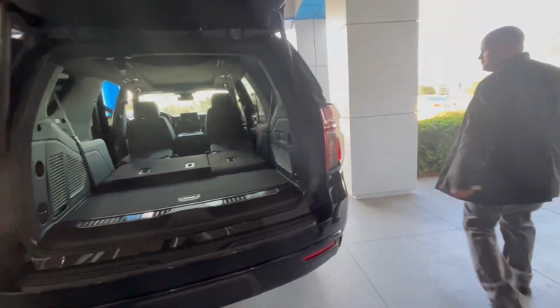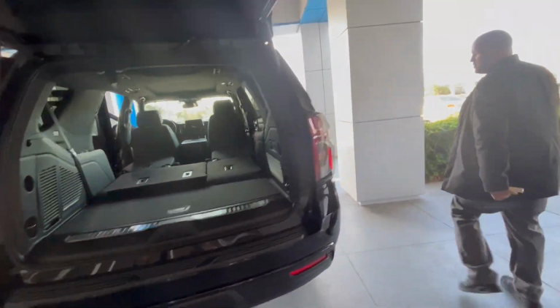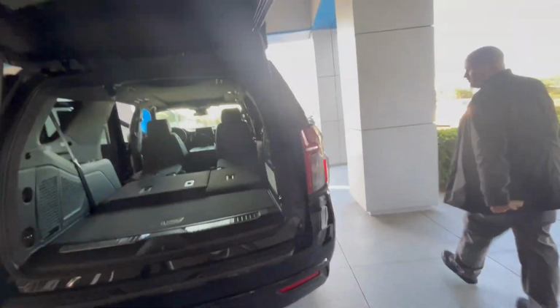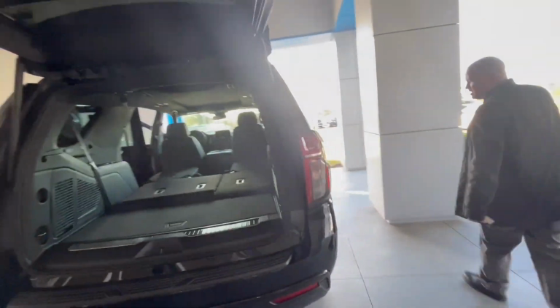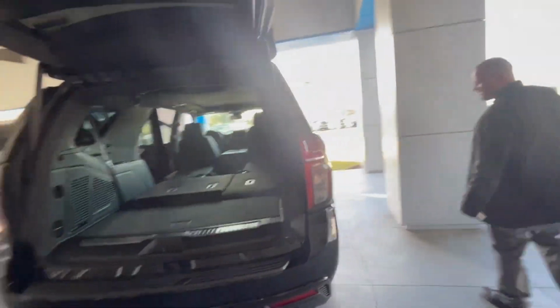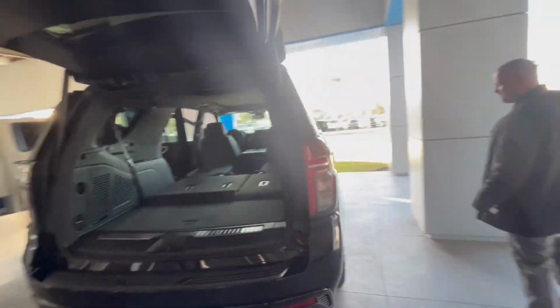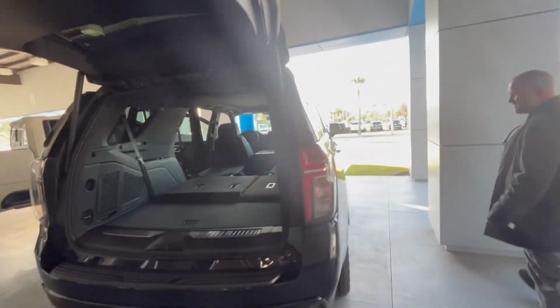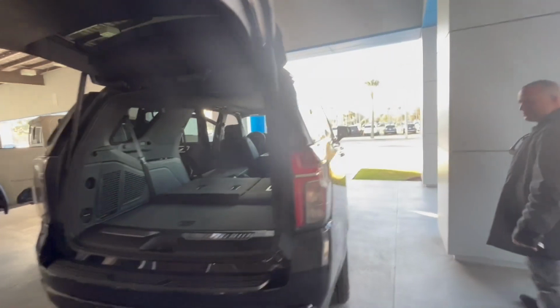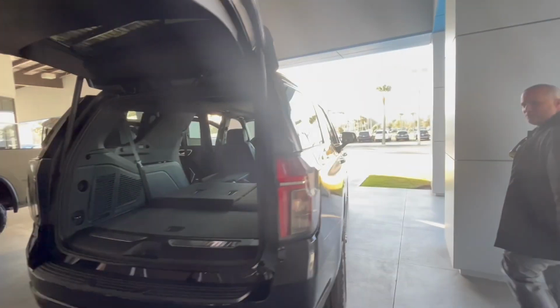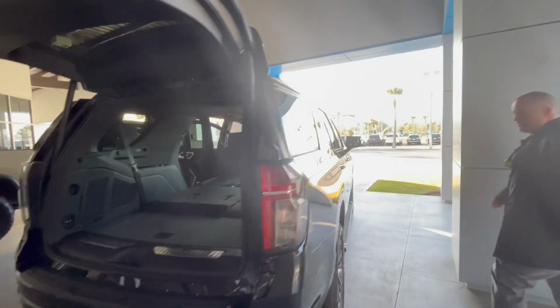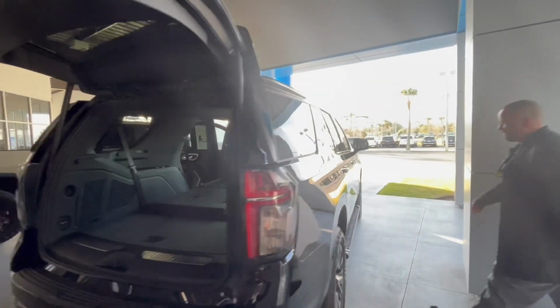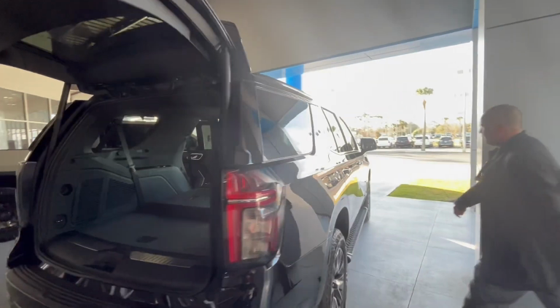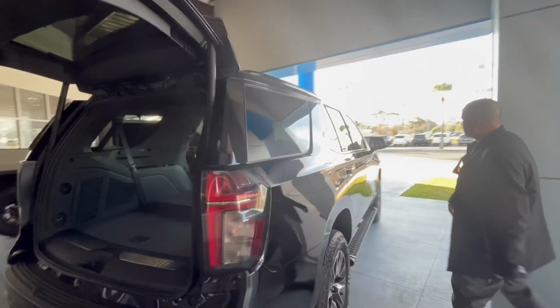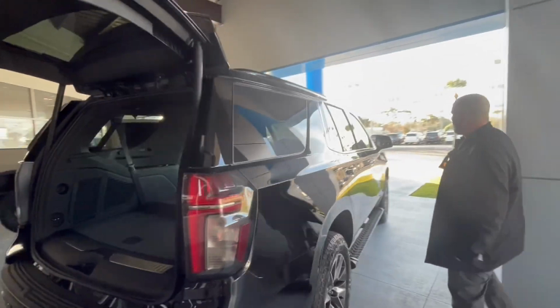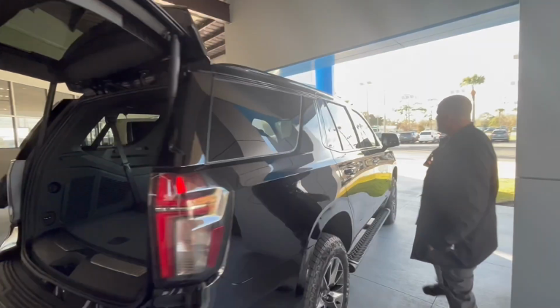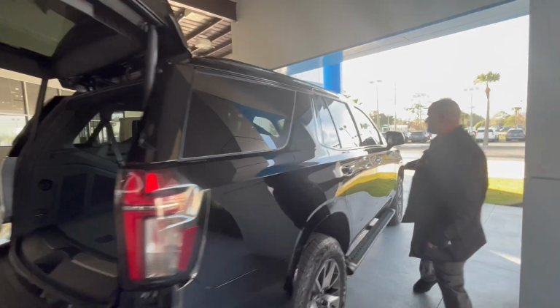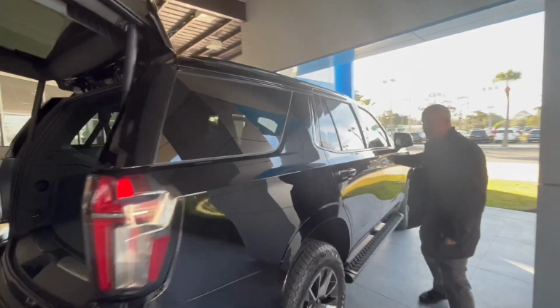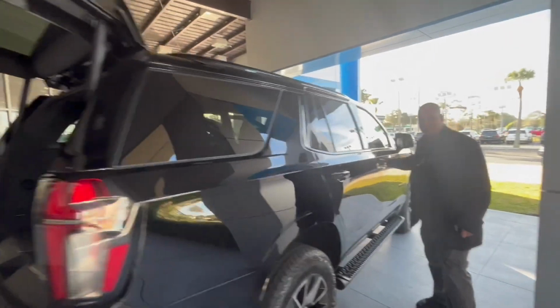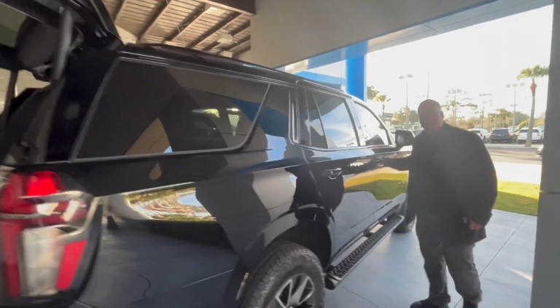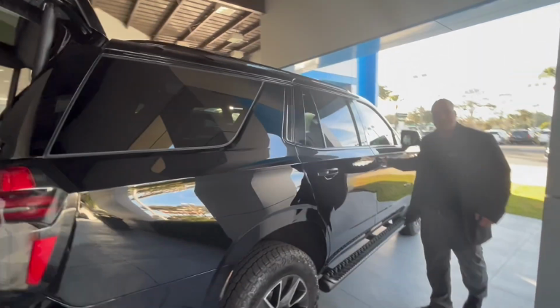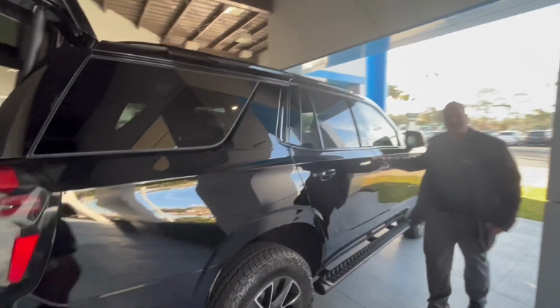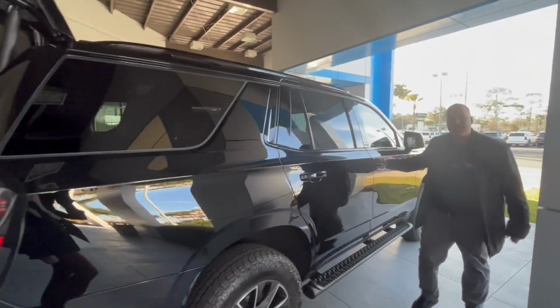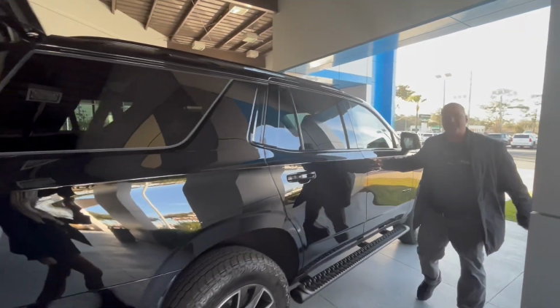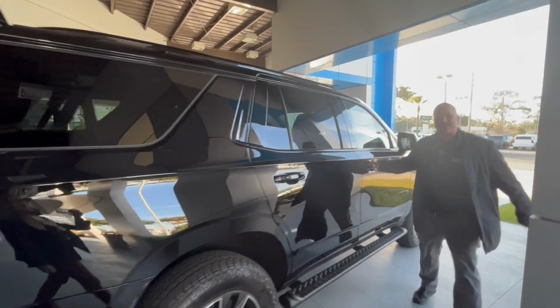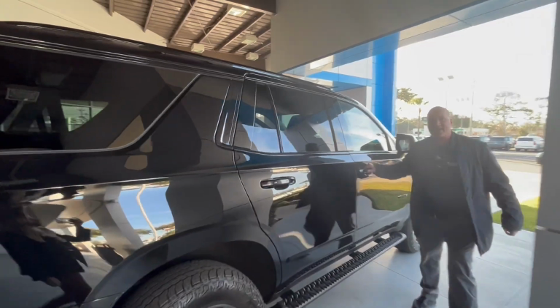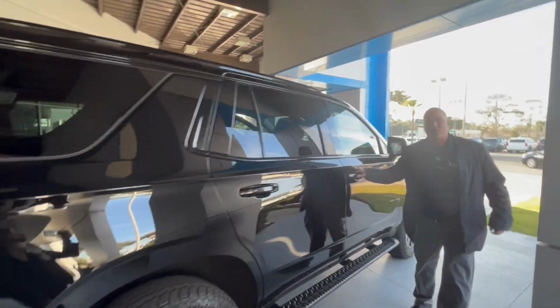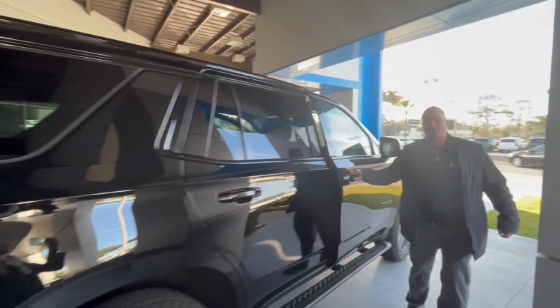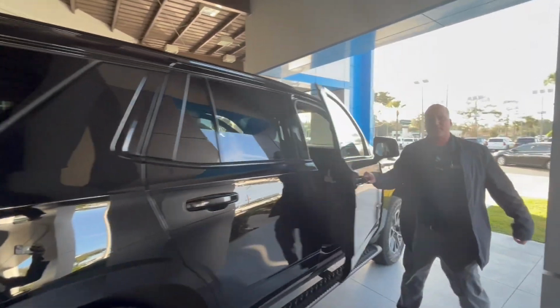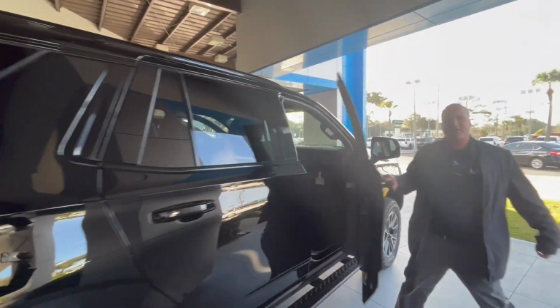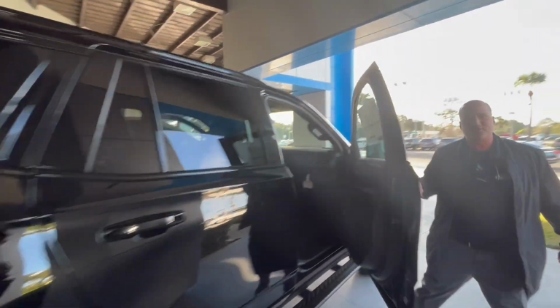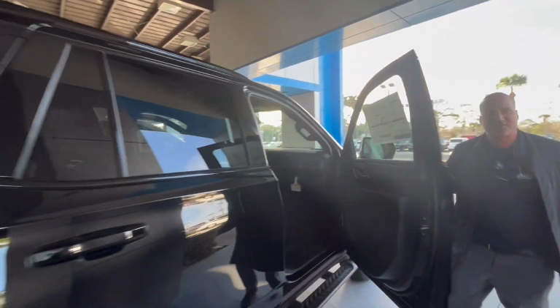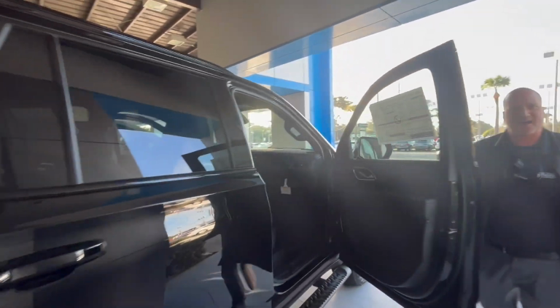Beautiful looking vehicle. Awesome capability. Let's hop inside and go over some of the features inside.